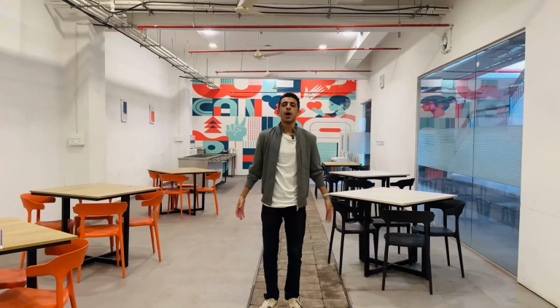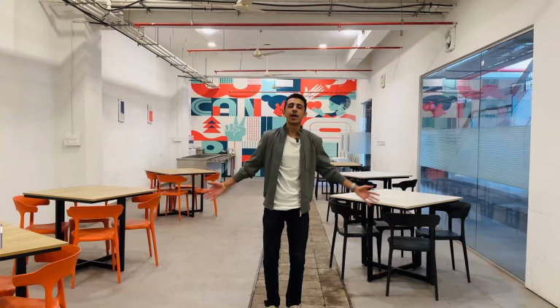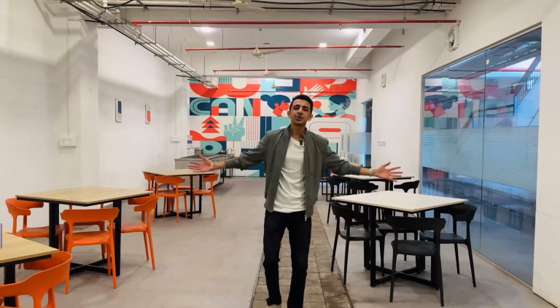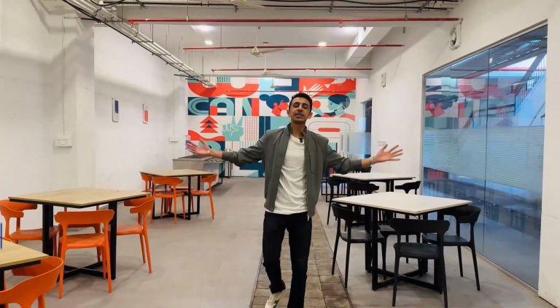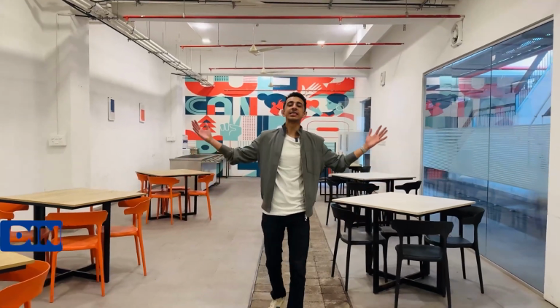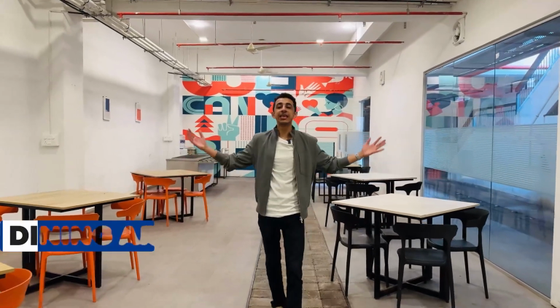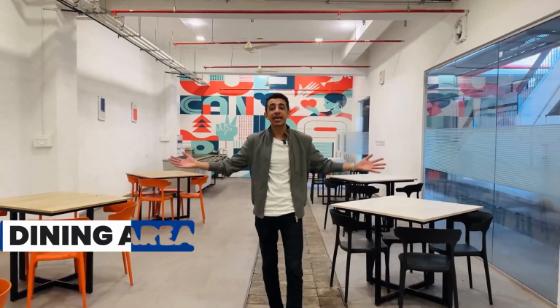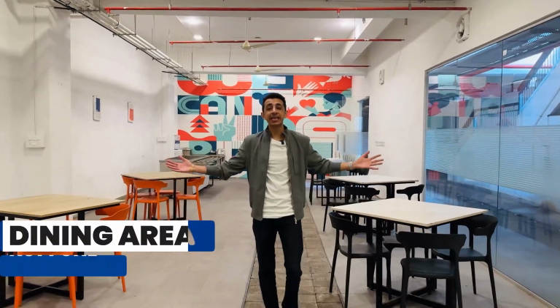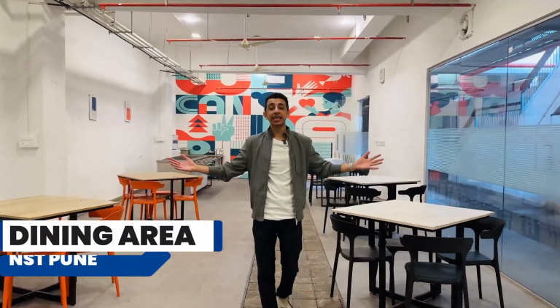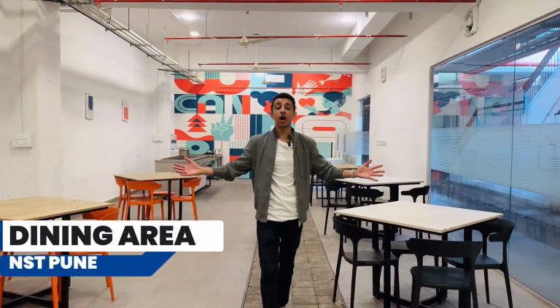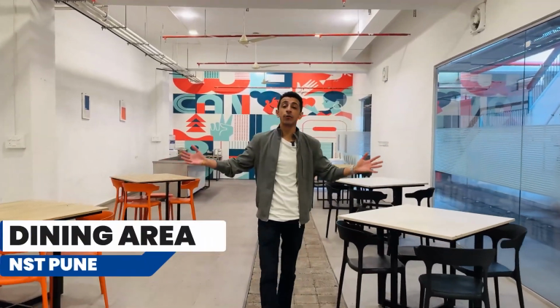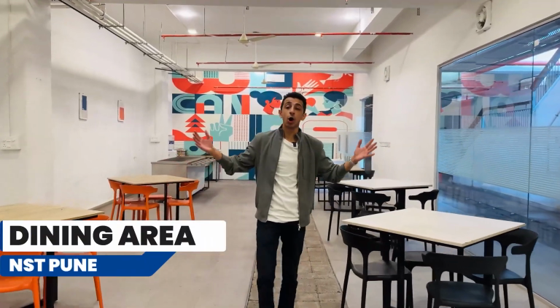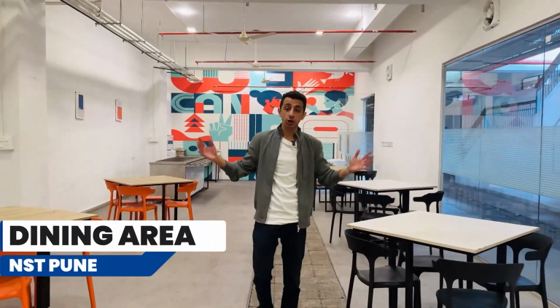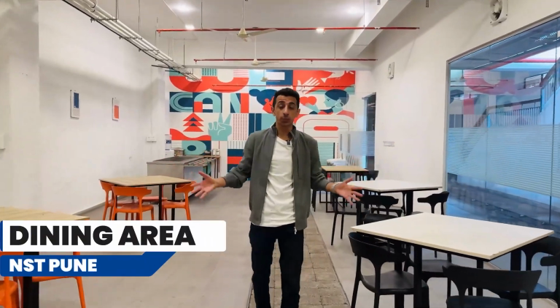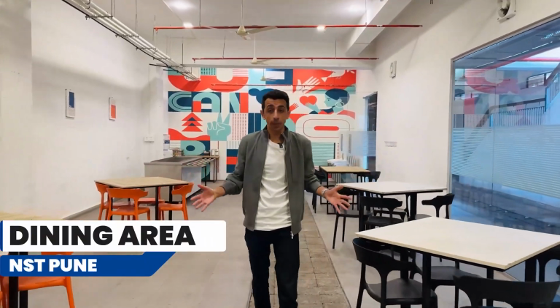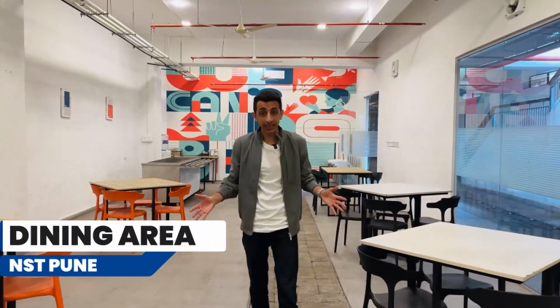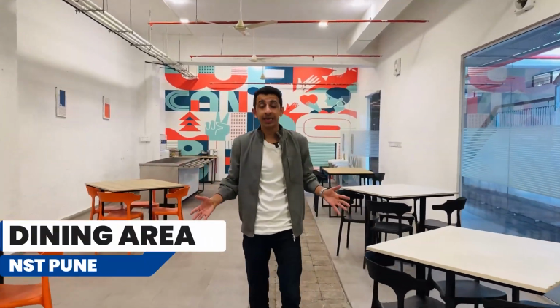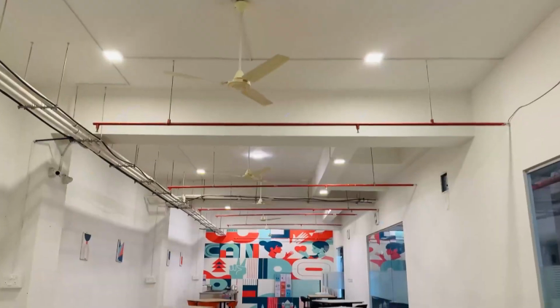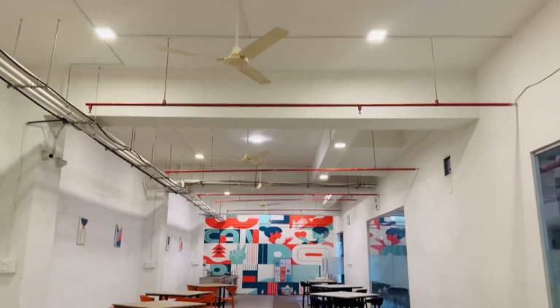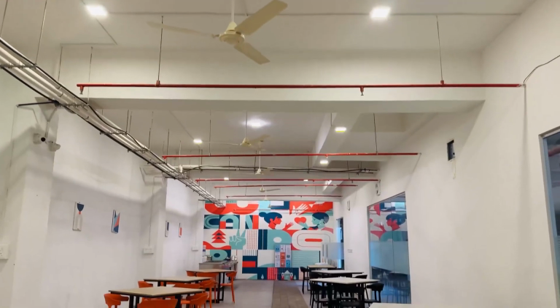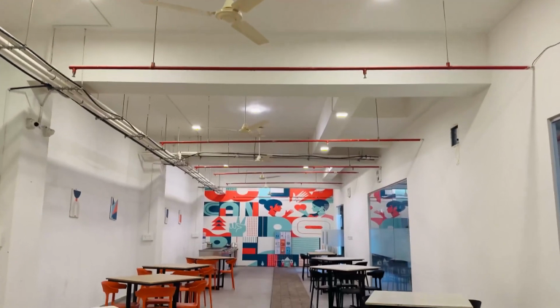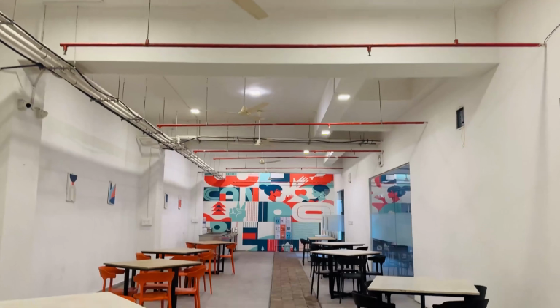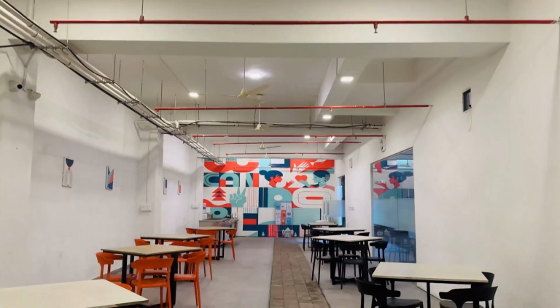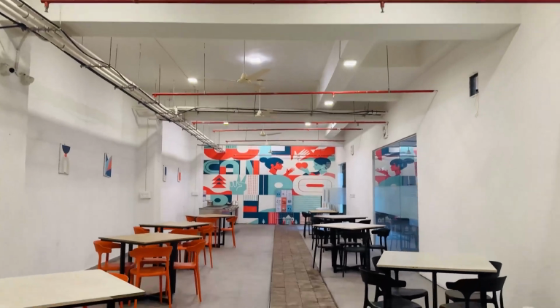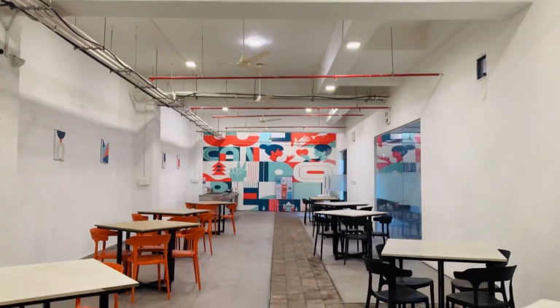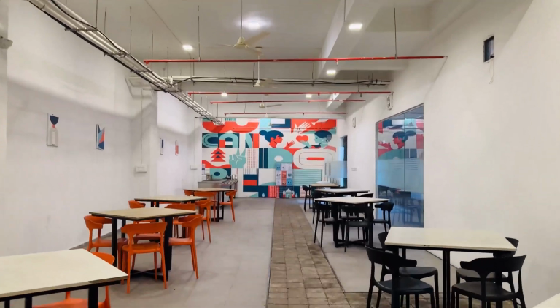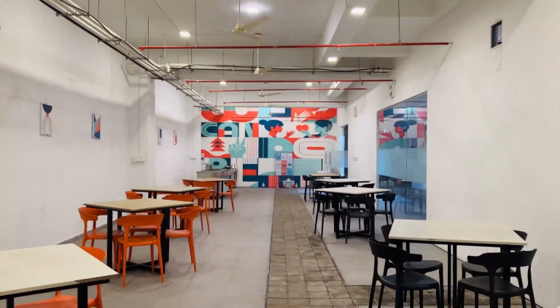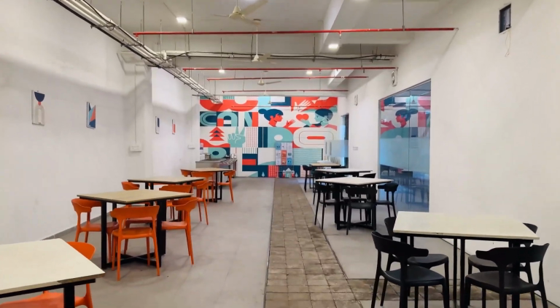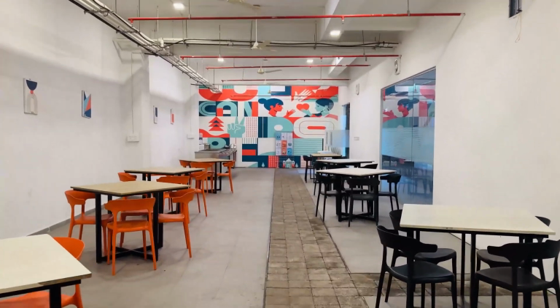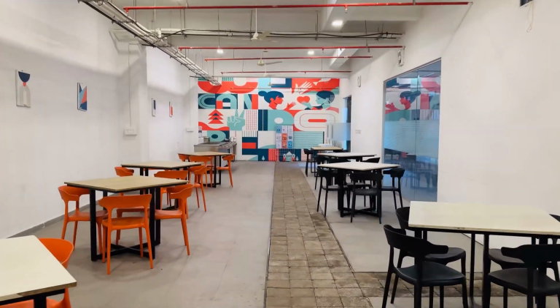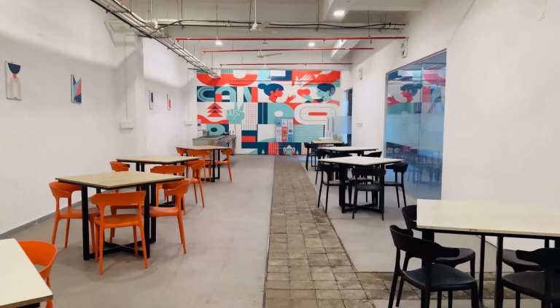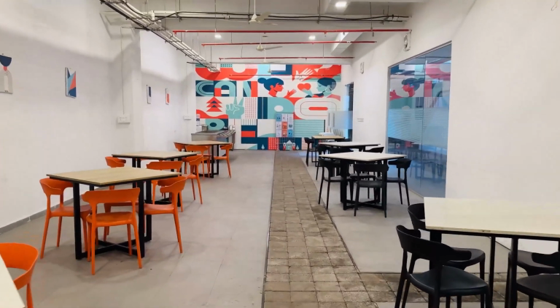This is the dining area of the hostel property — this is where all the food services will be provided to you.